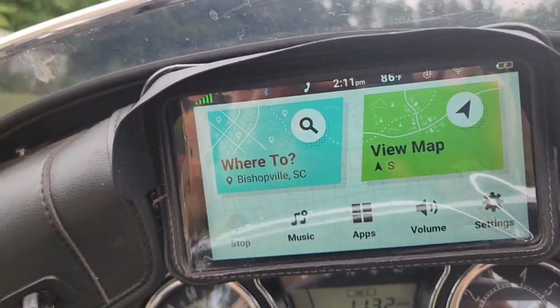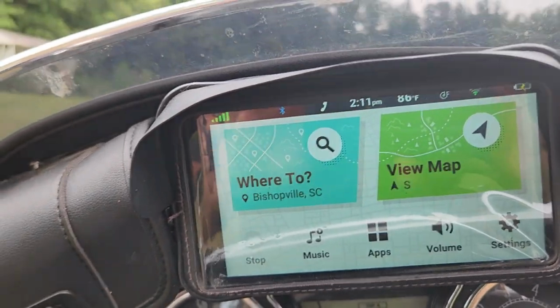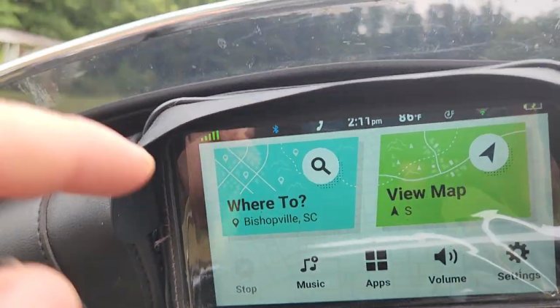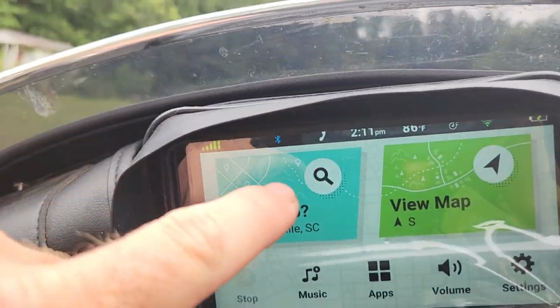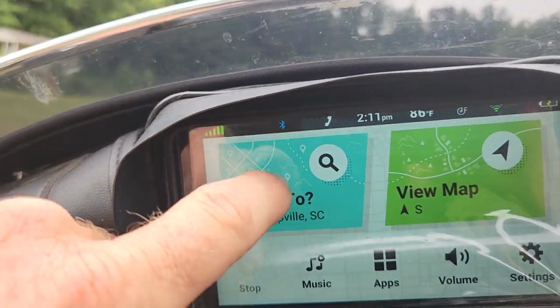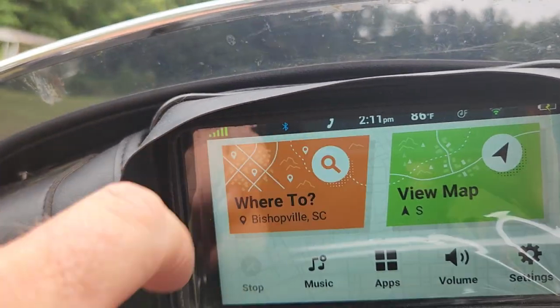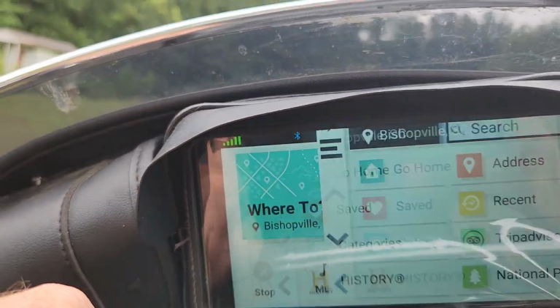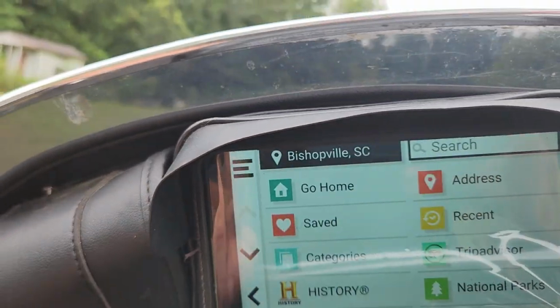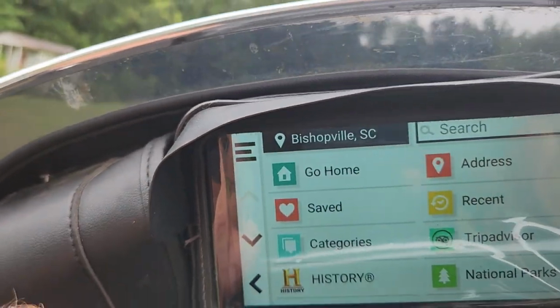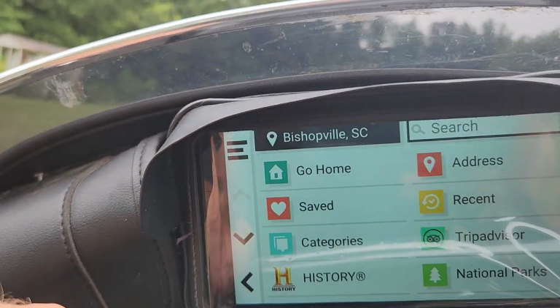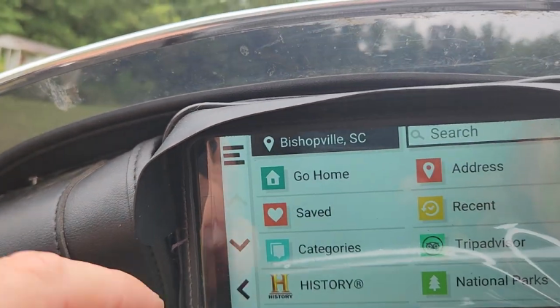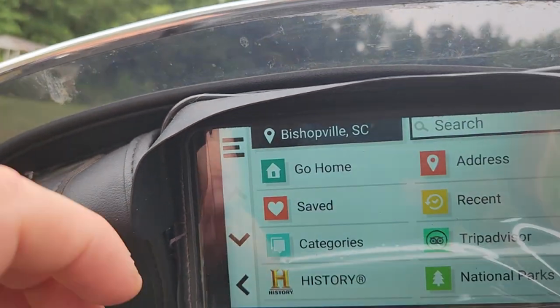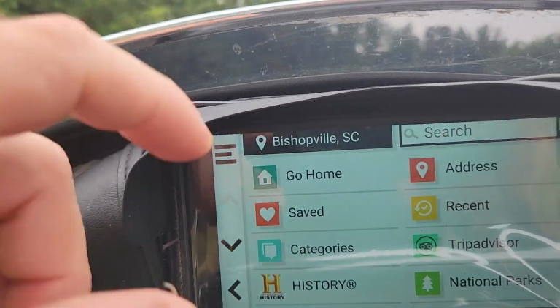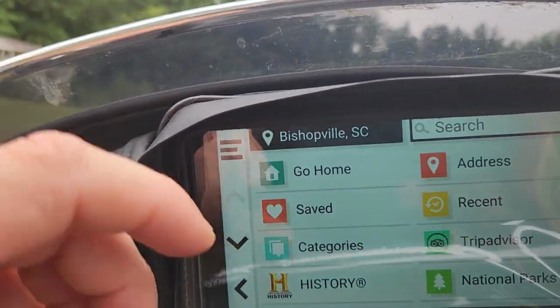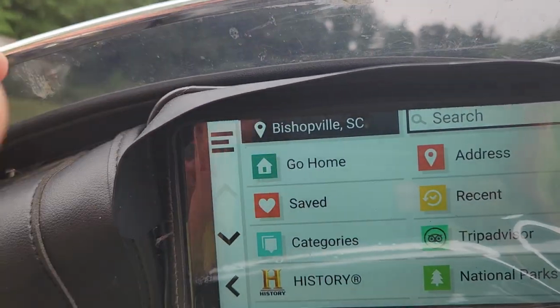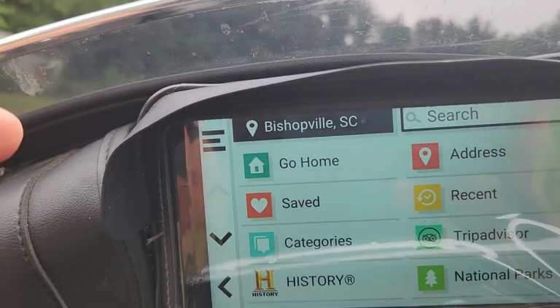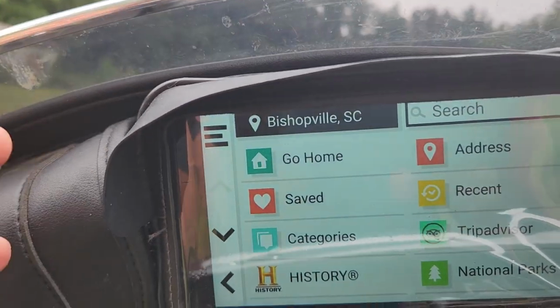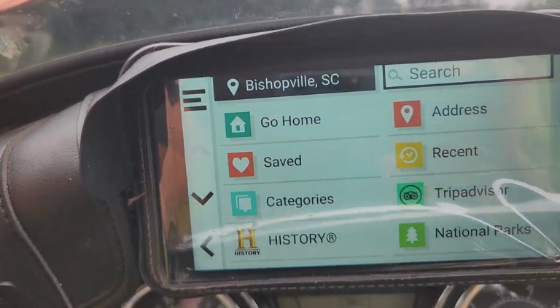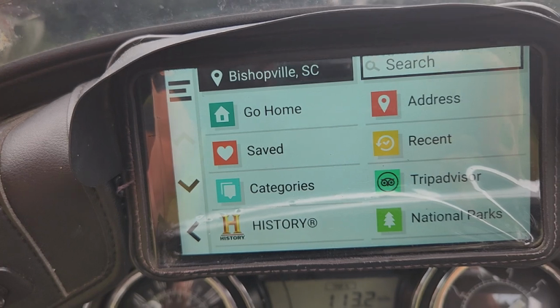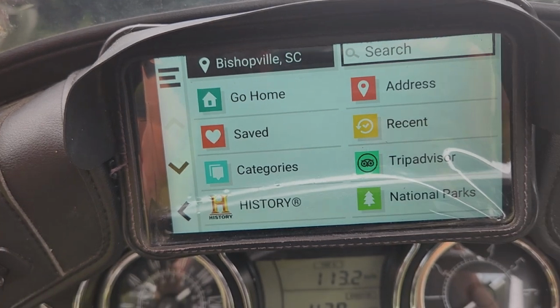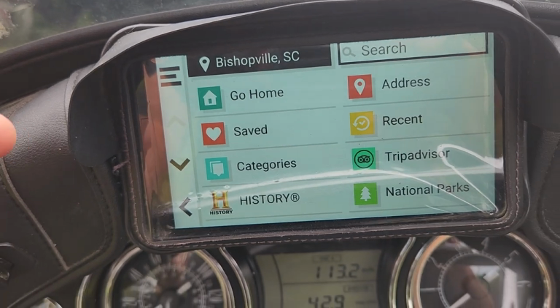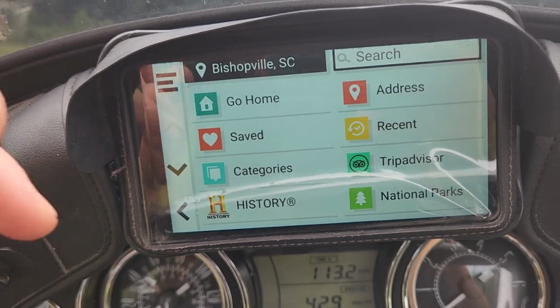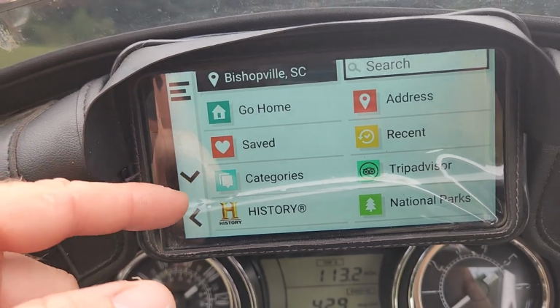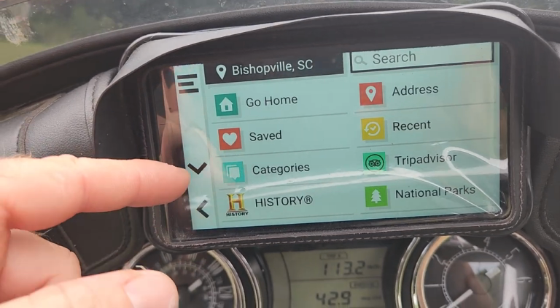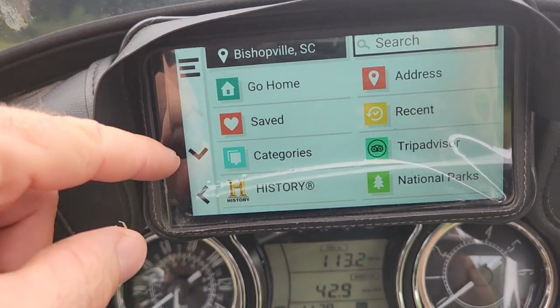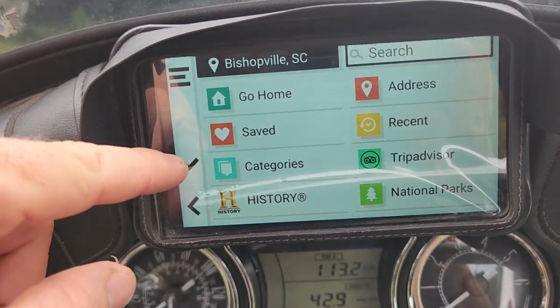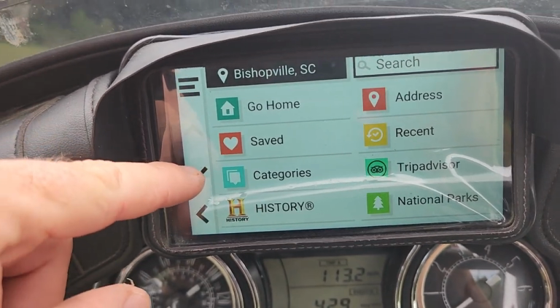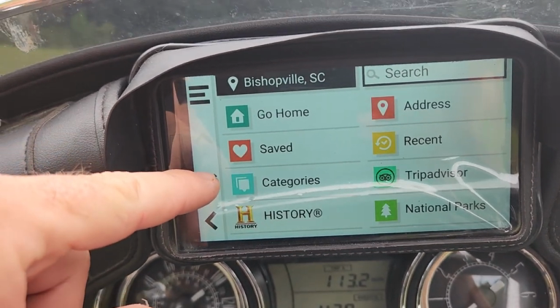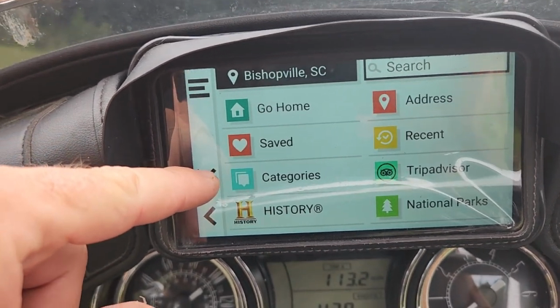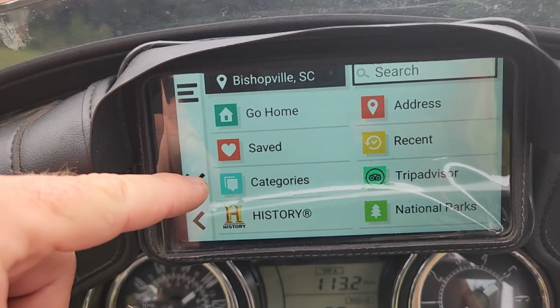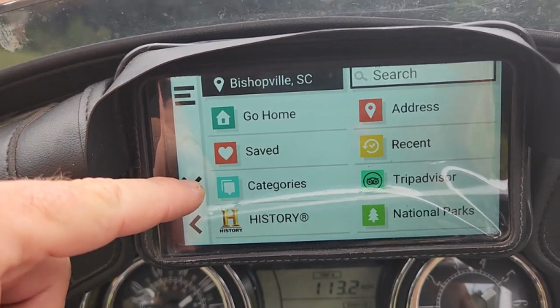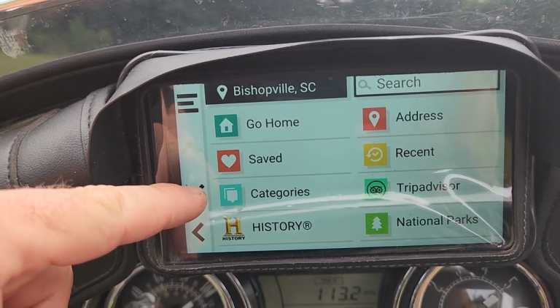Of course, 'where to' — let's do that. That home screen is a little bit different than some of the other GPS units.